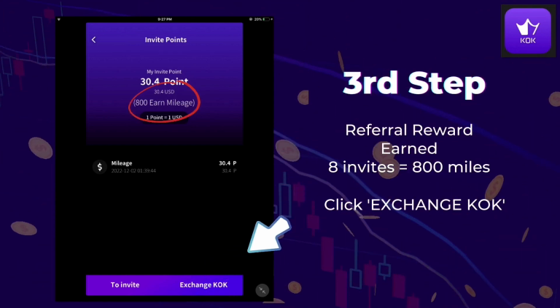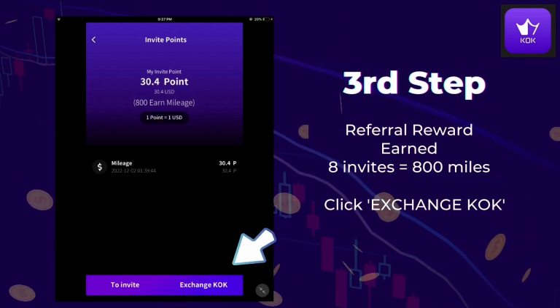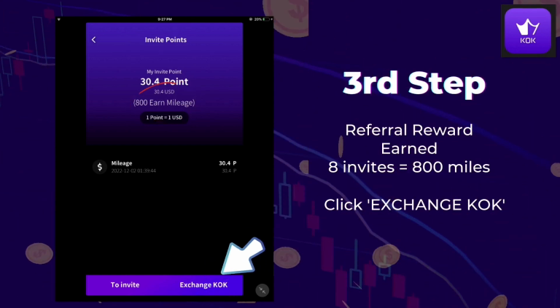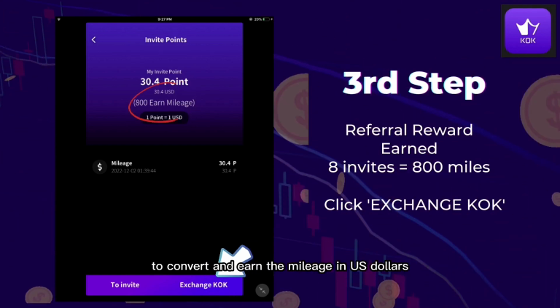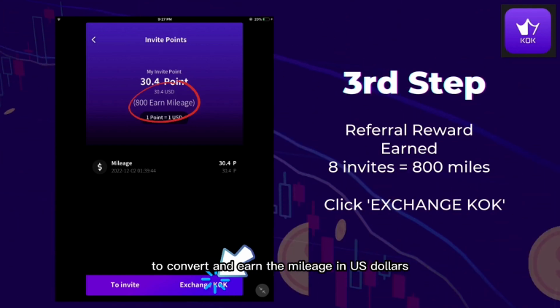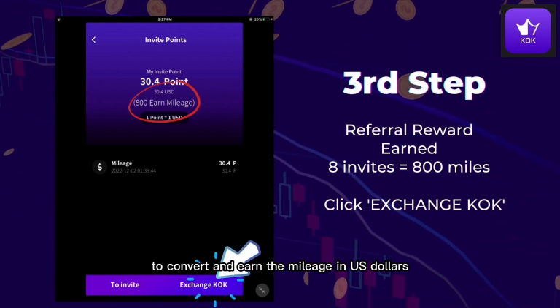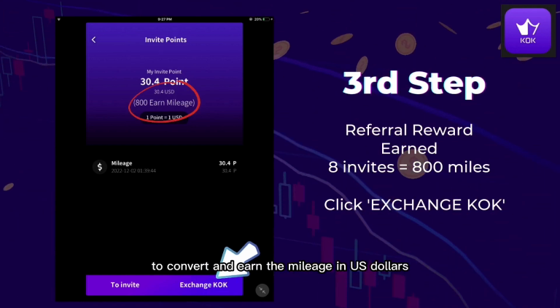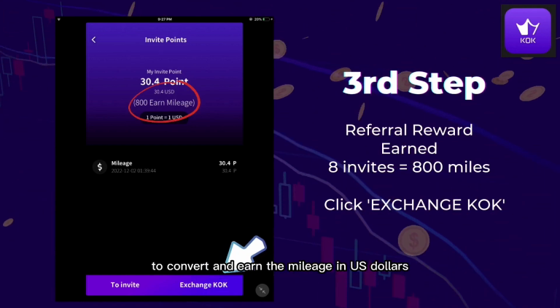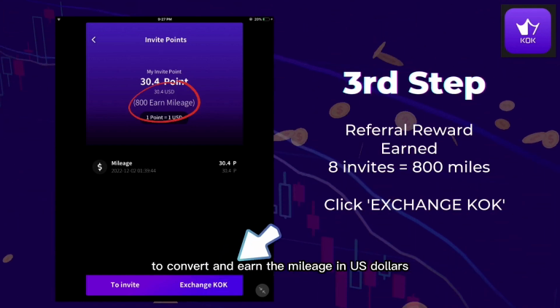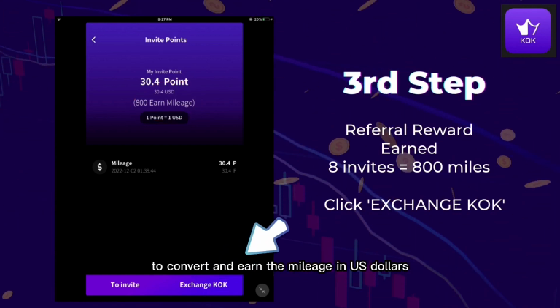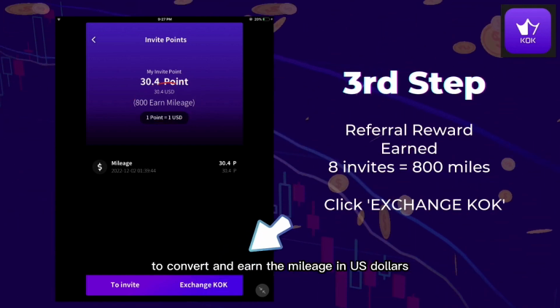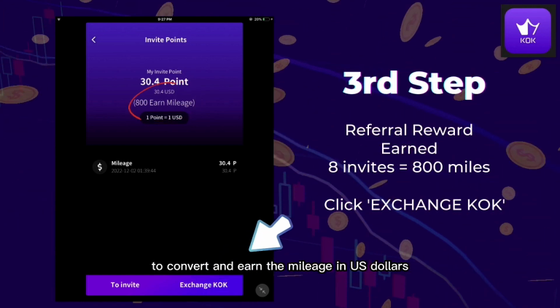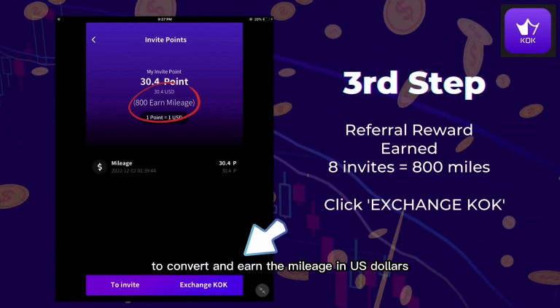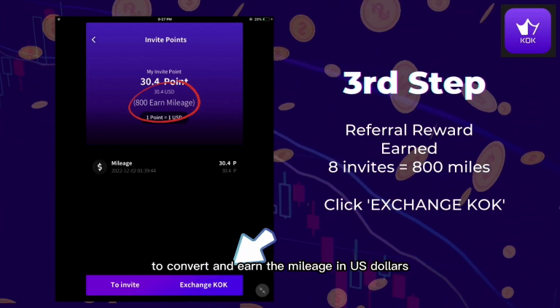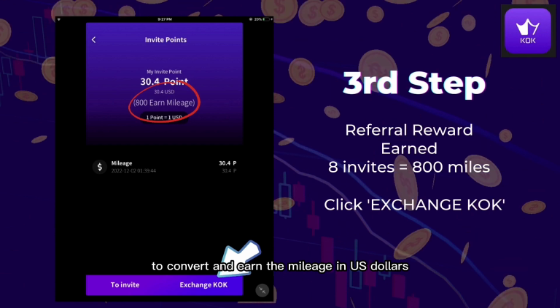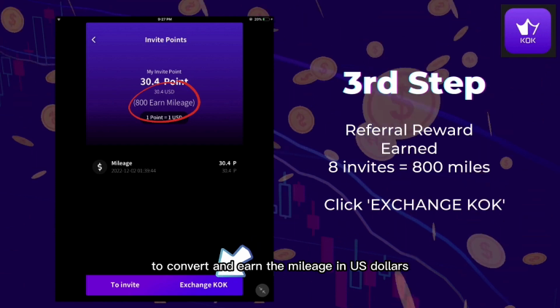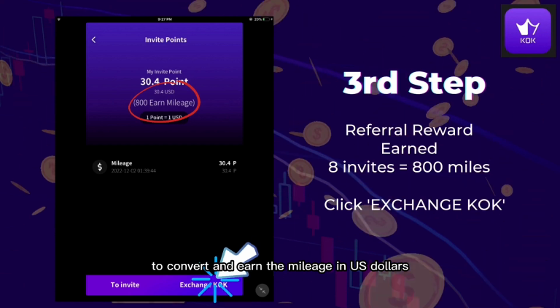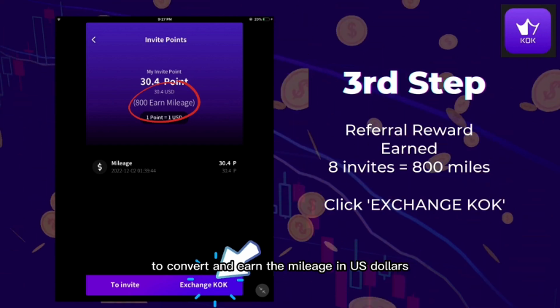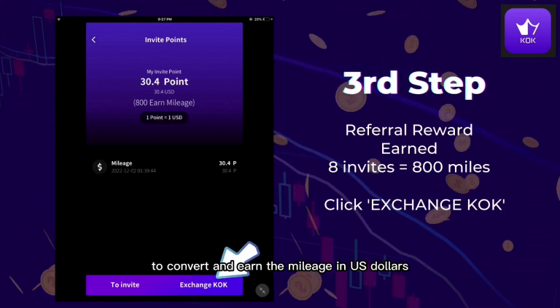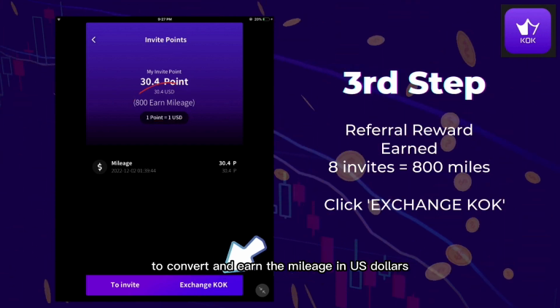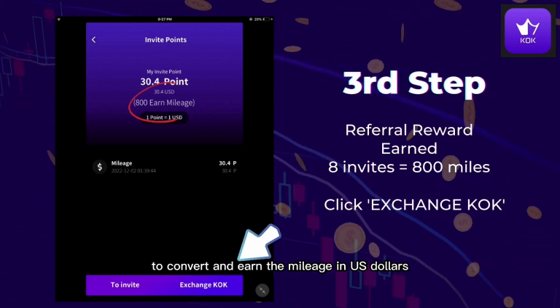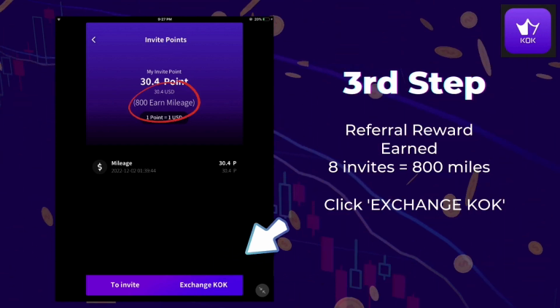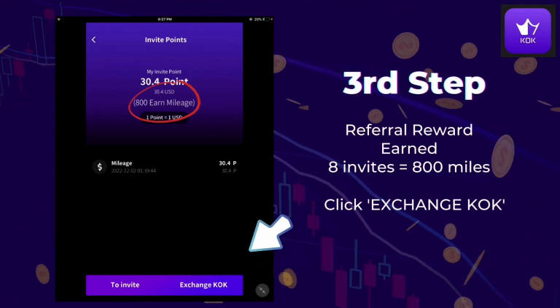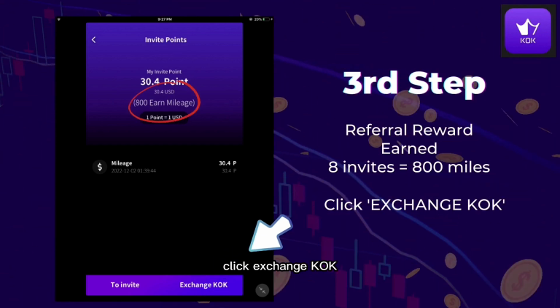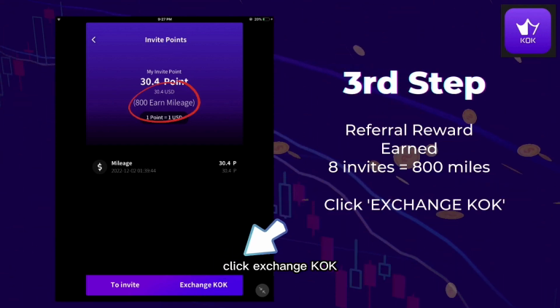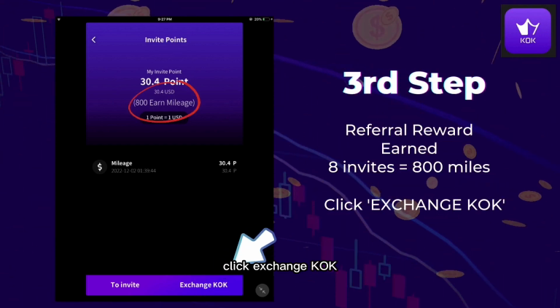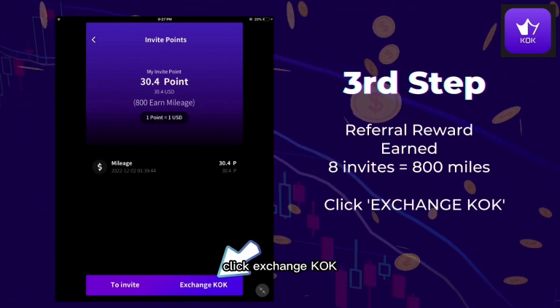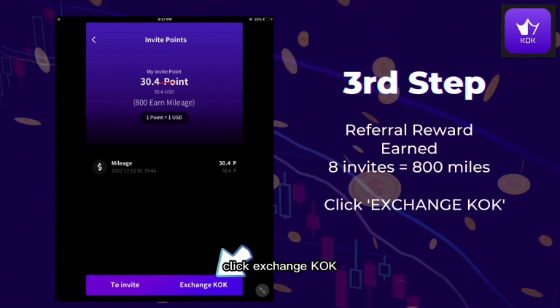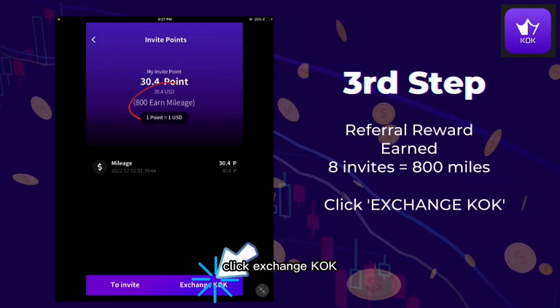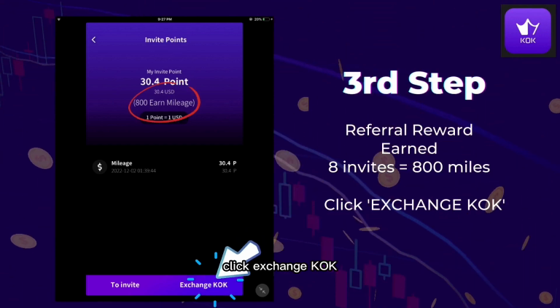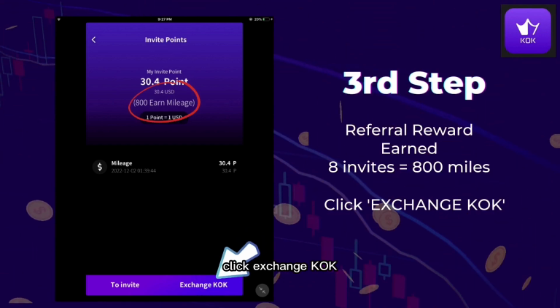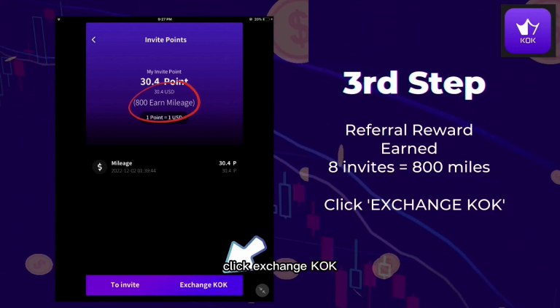To convert and earn the mileage in US Dollars, click Exchange KUK.